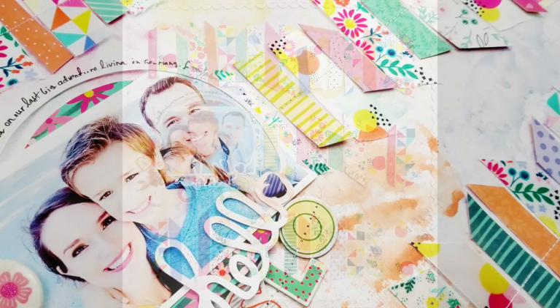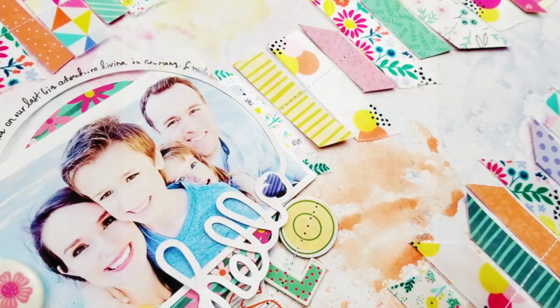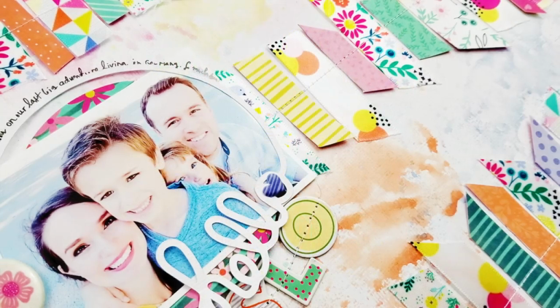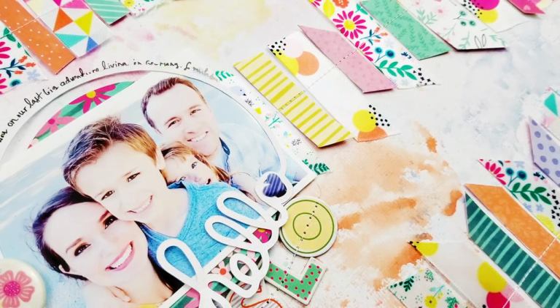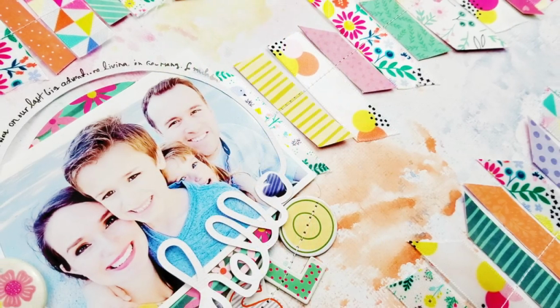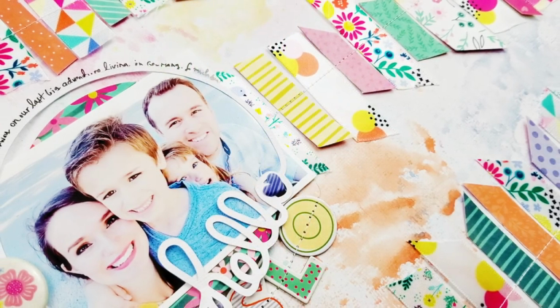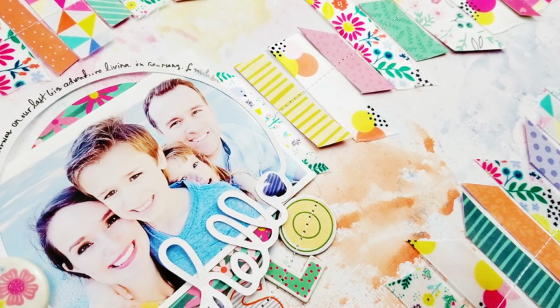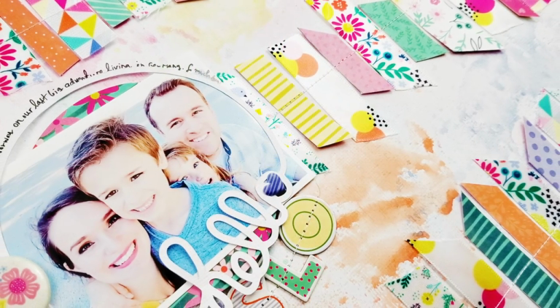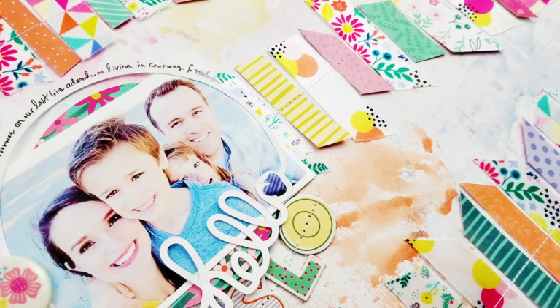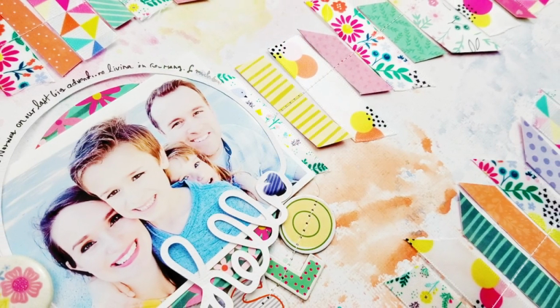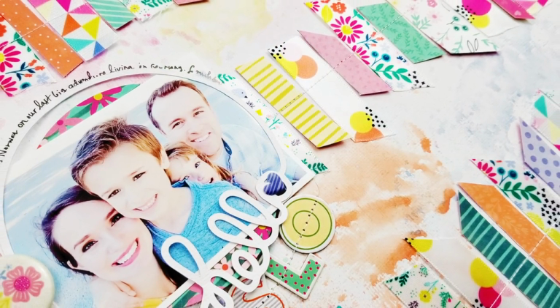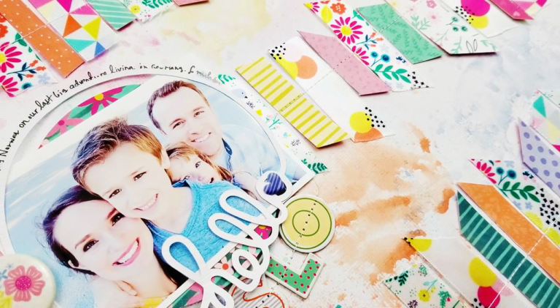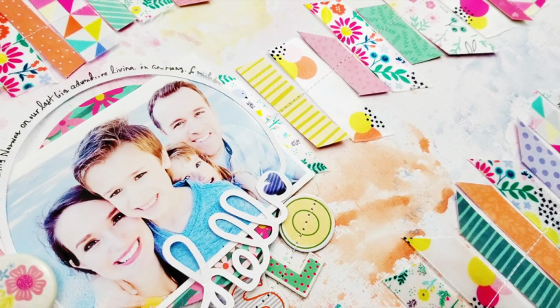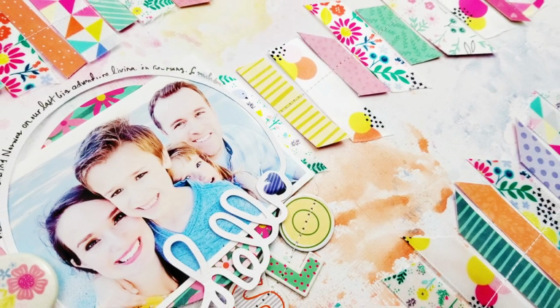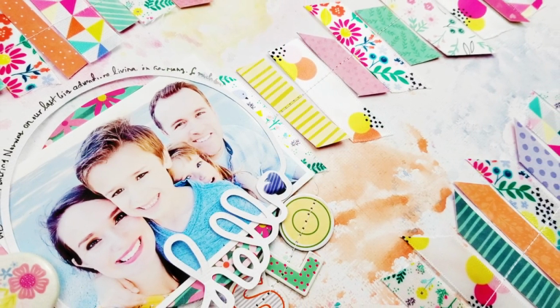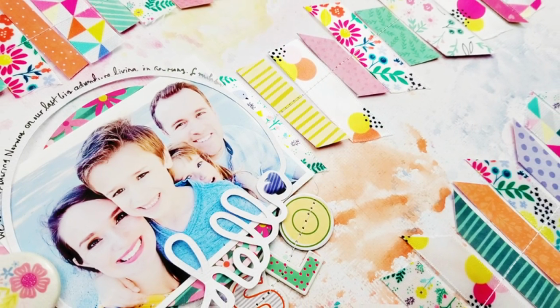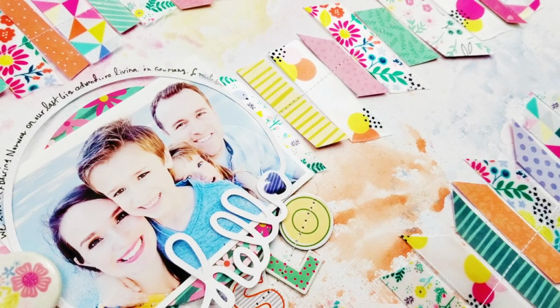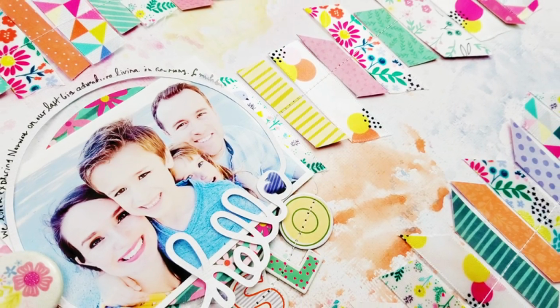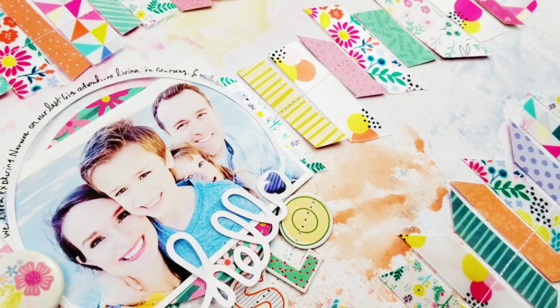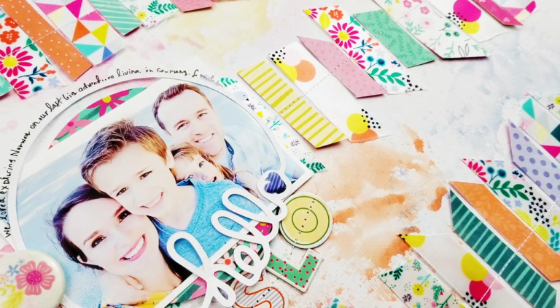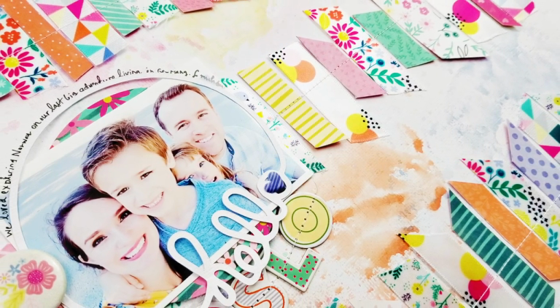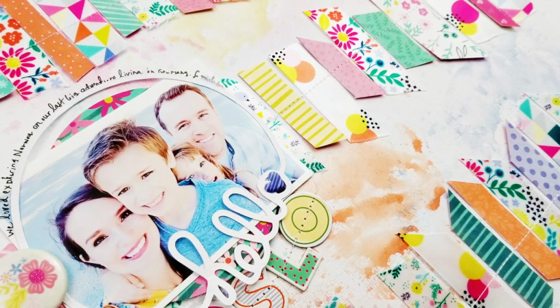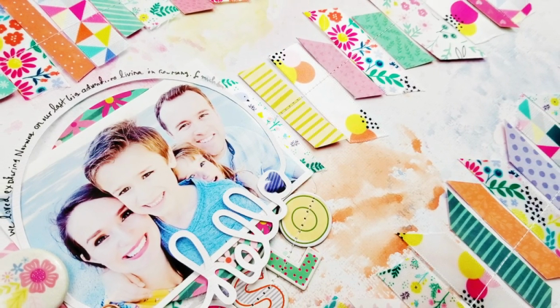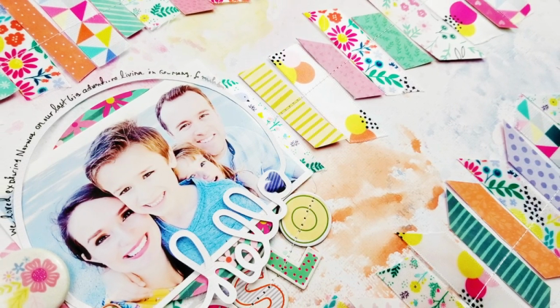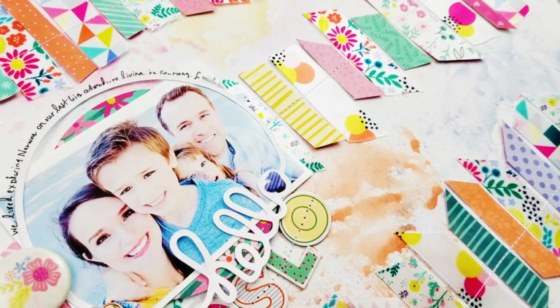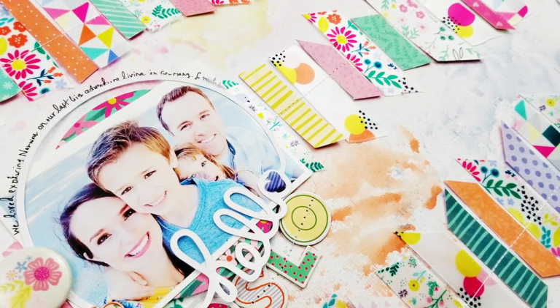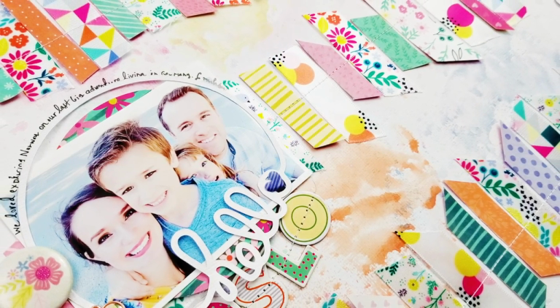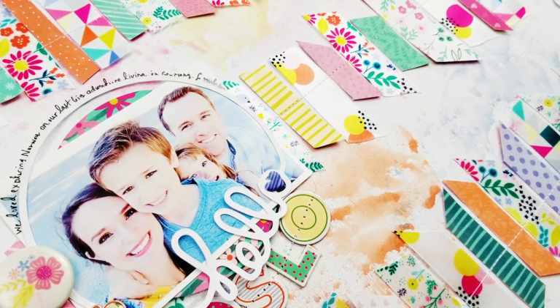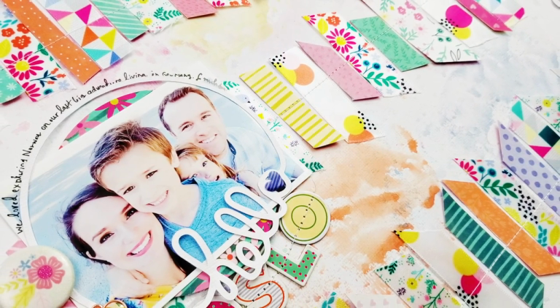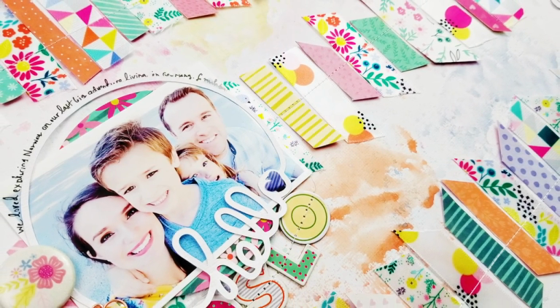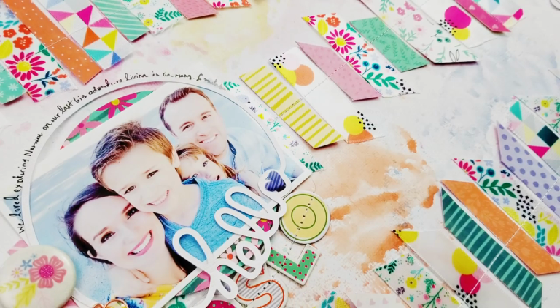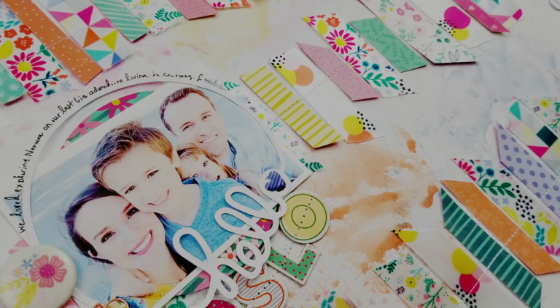And that, my friends, finishes up this layout. Be sure to go to your local Hobby Lobby and pick up some of these ribbon spools.